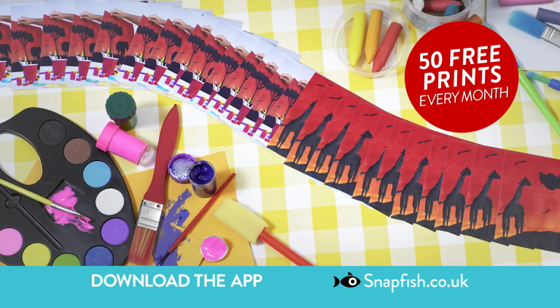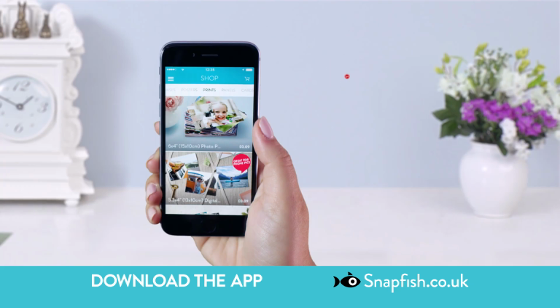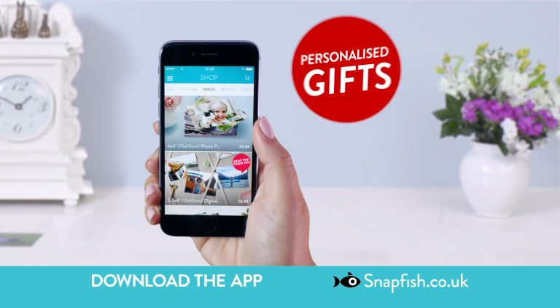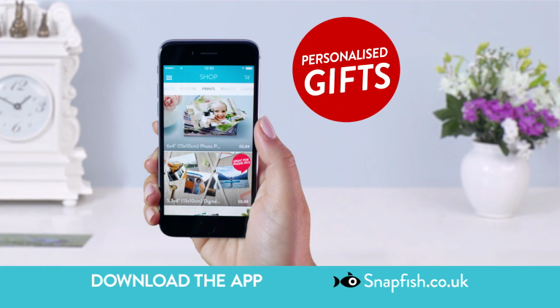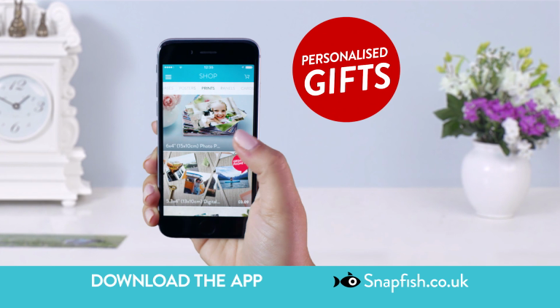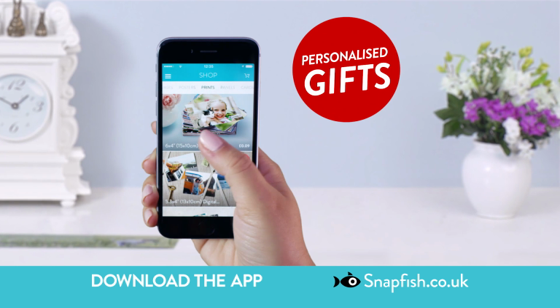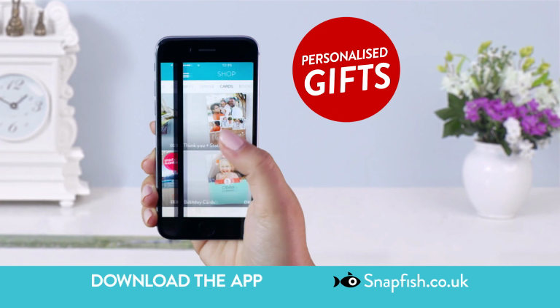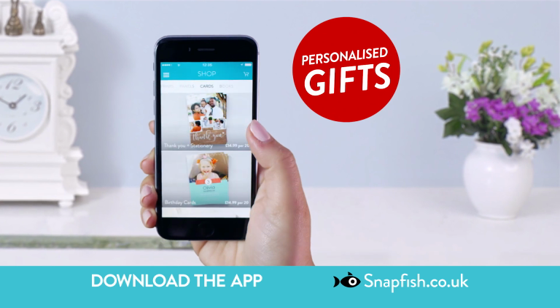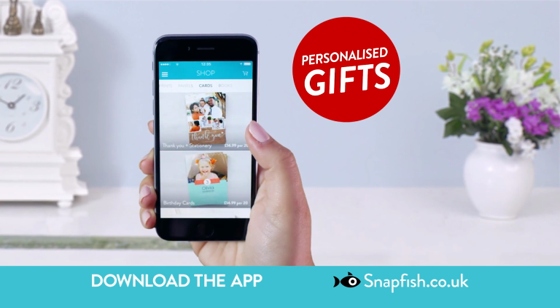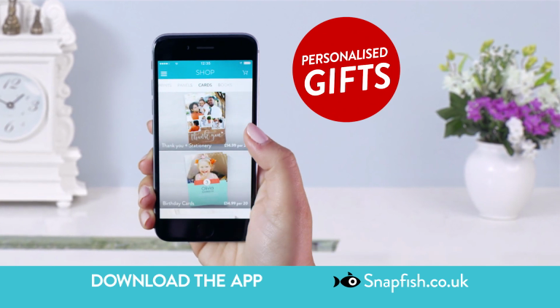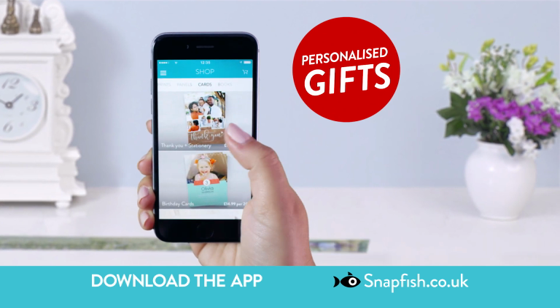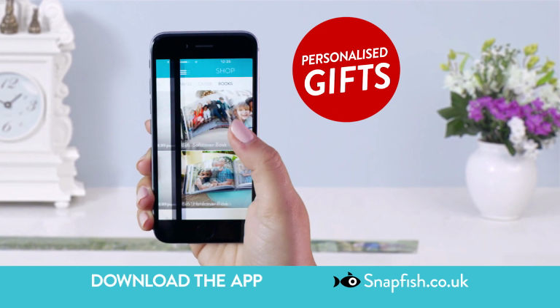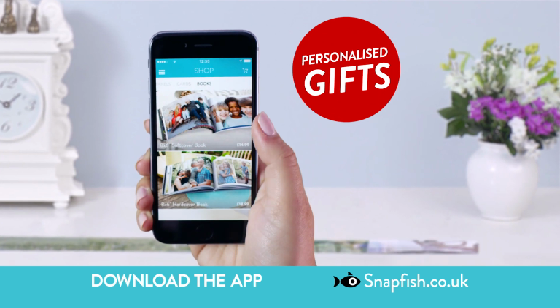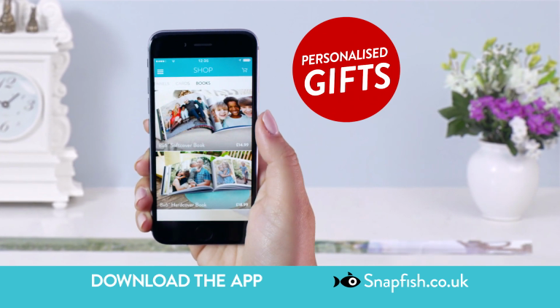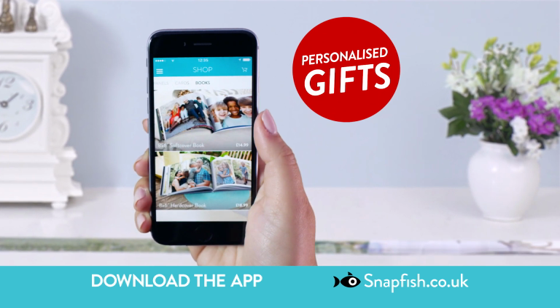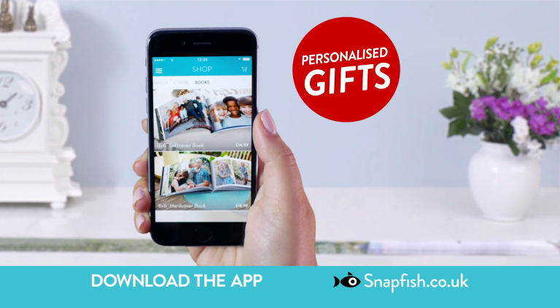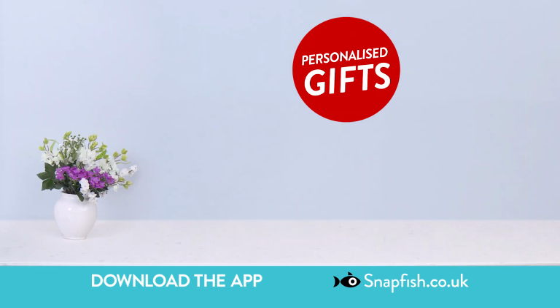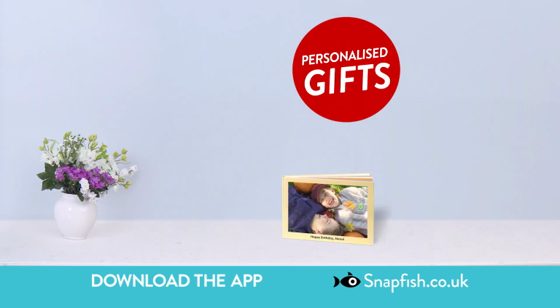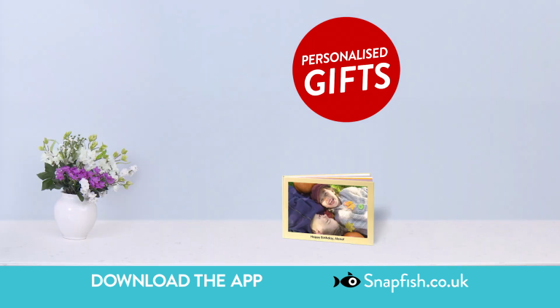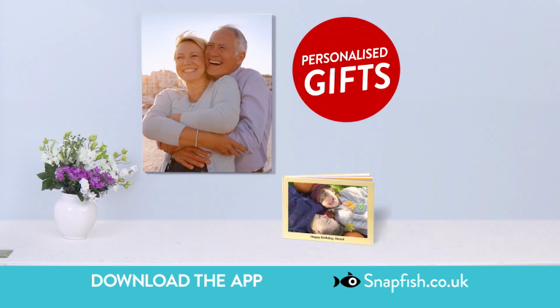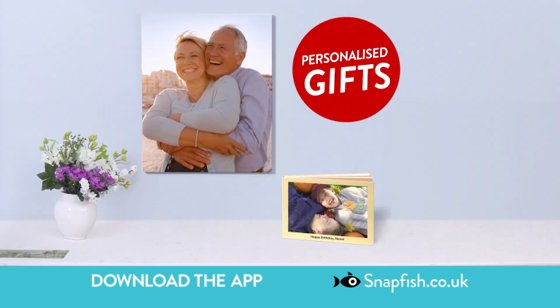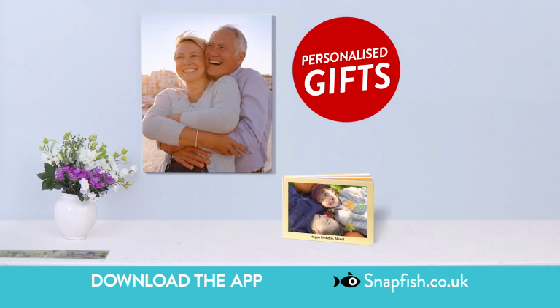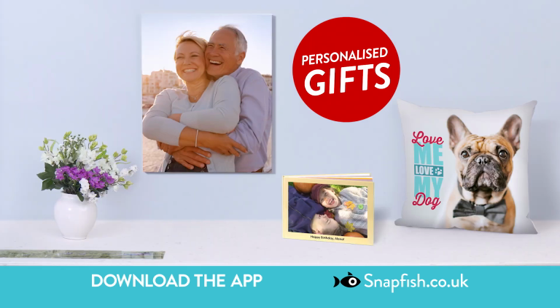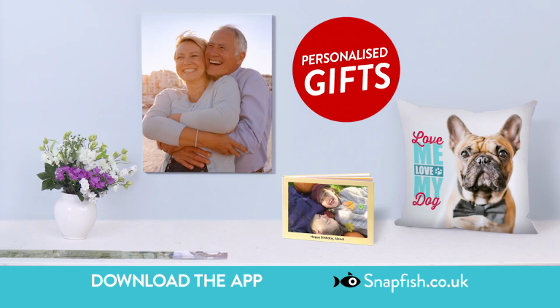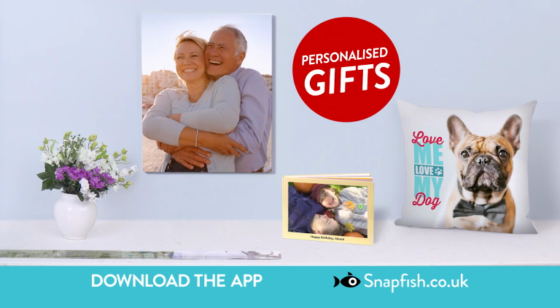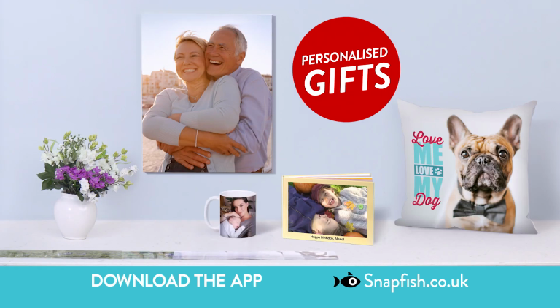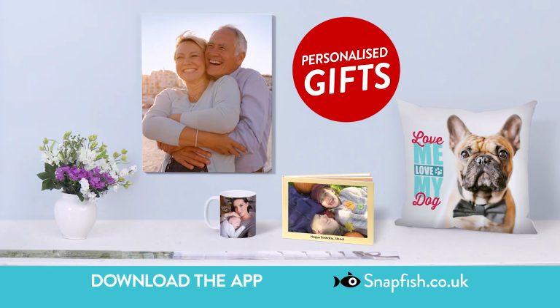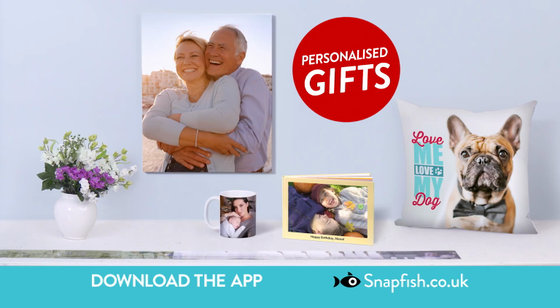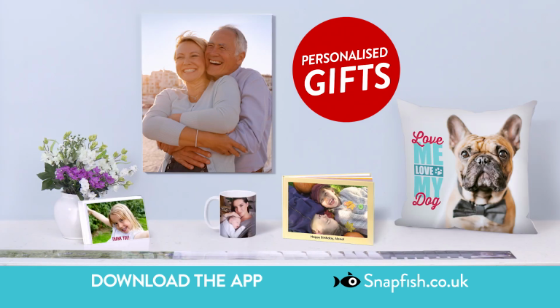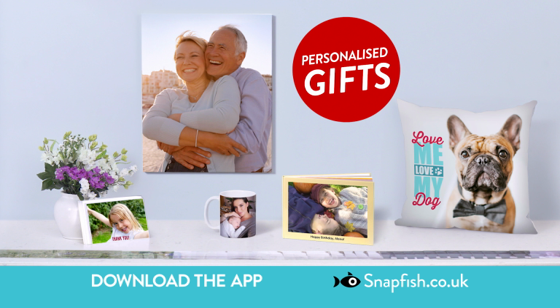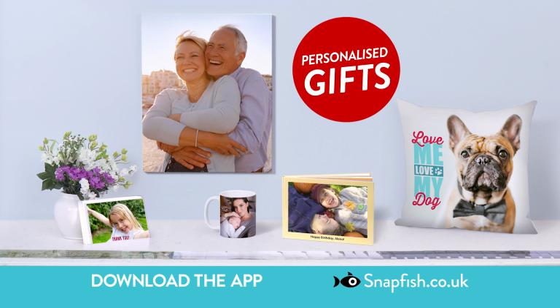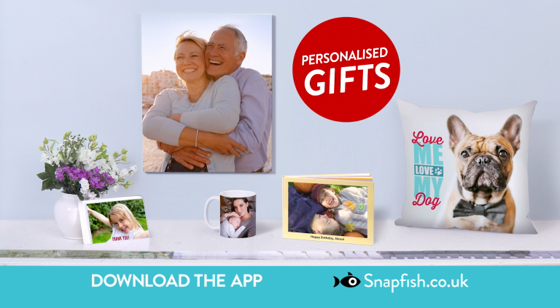With Snapfish you can create personalised gifts too — photo books, canvas, cushions, mugs and lots more!